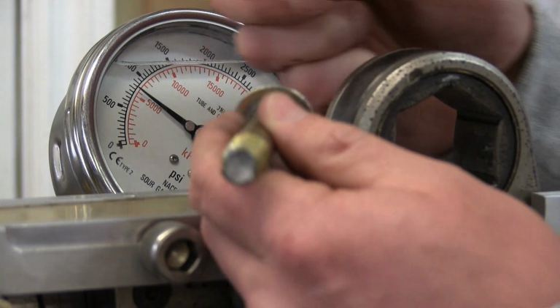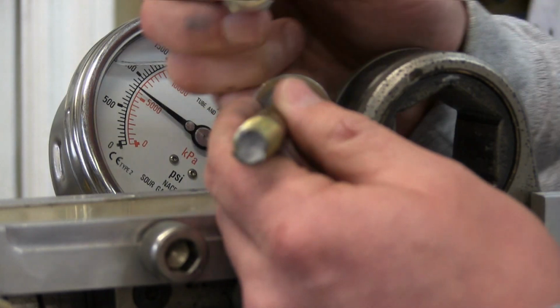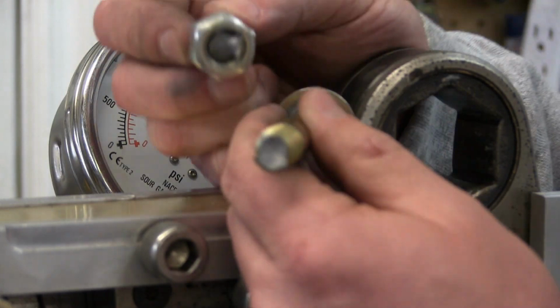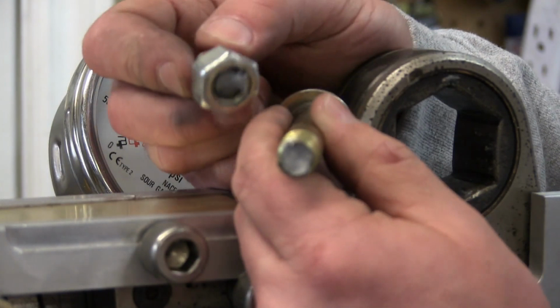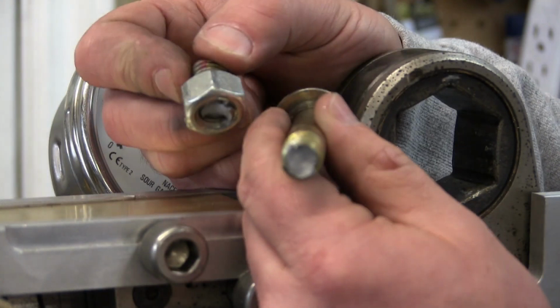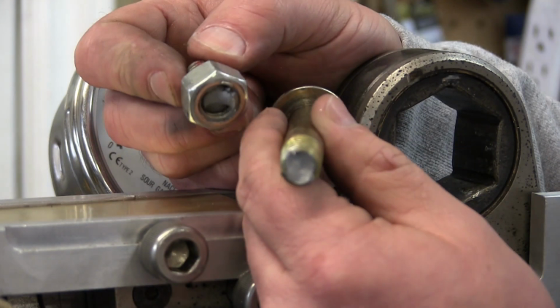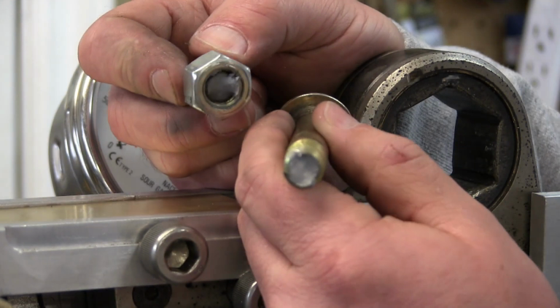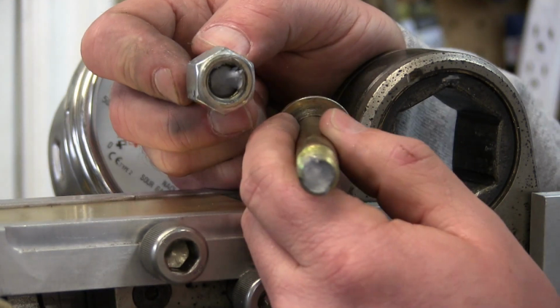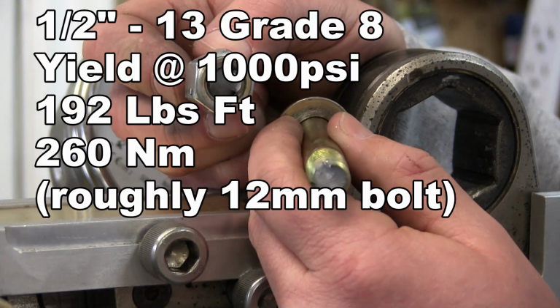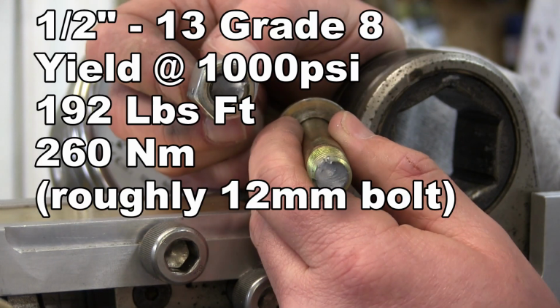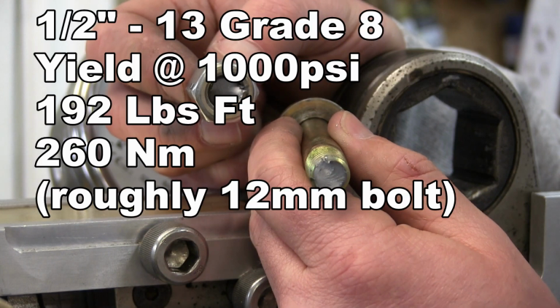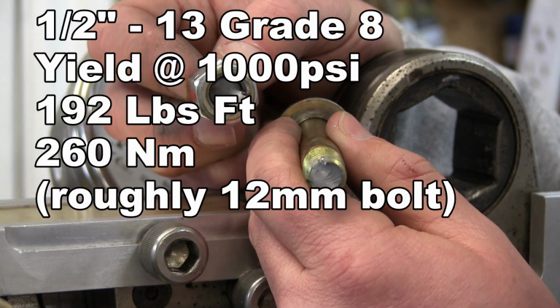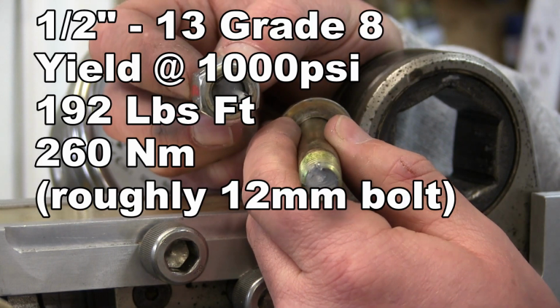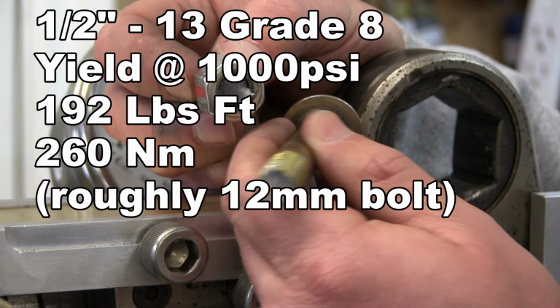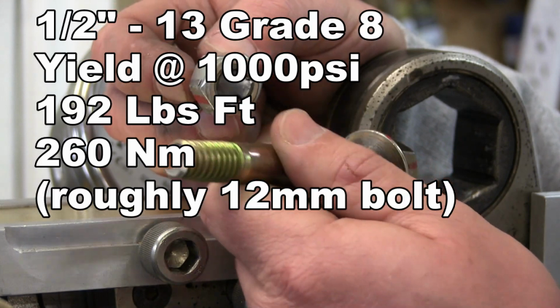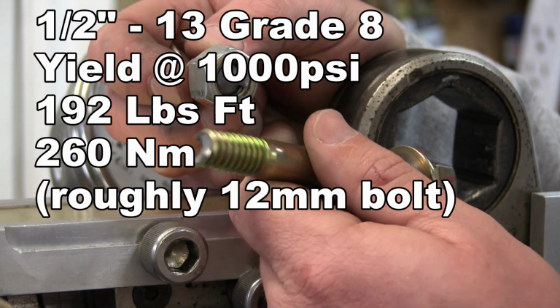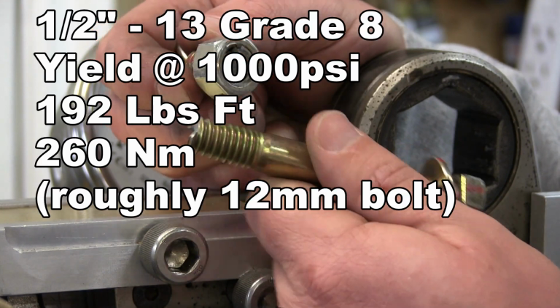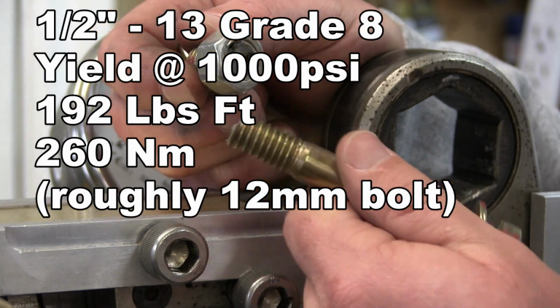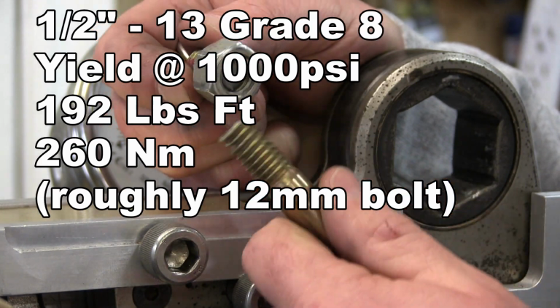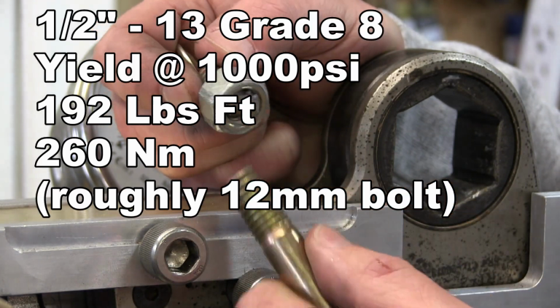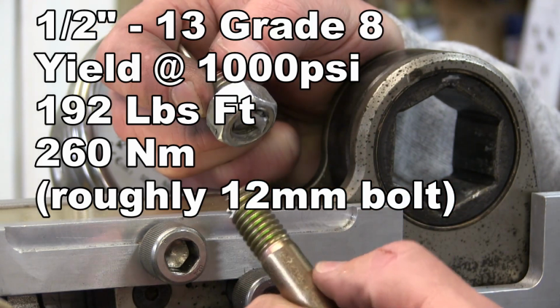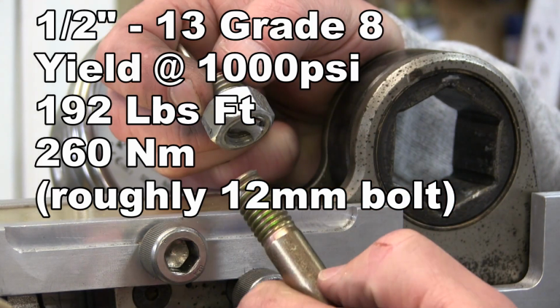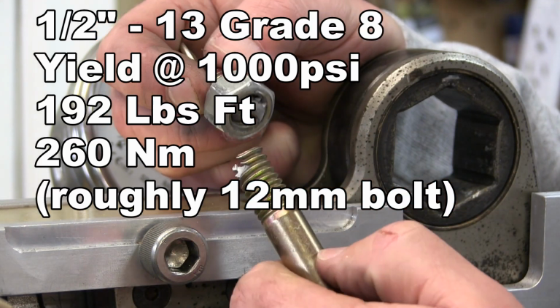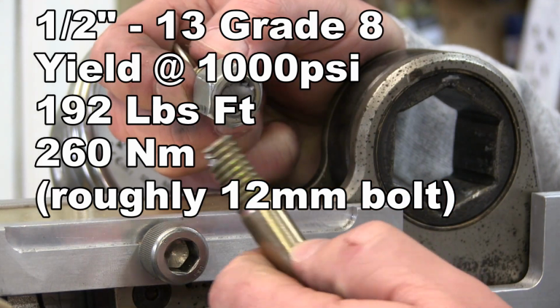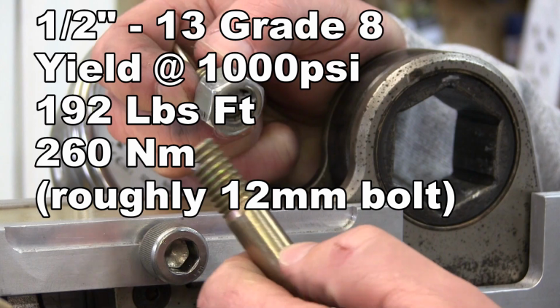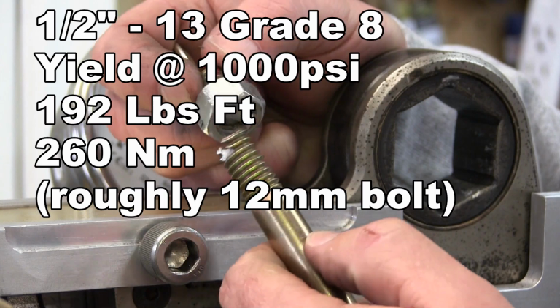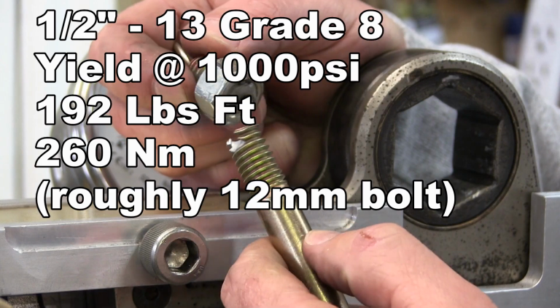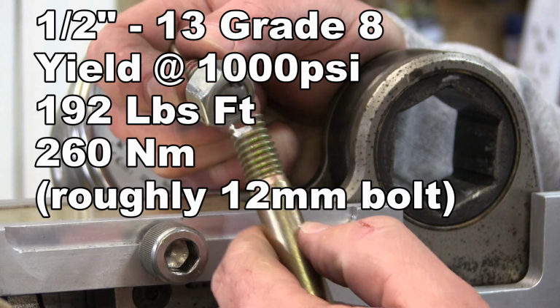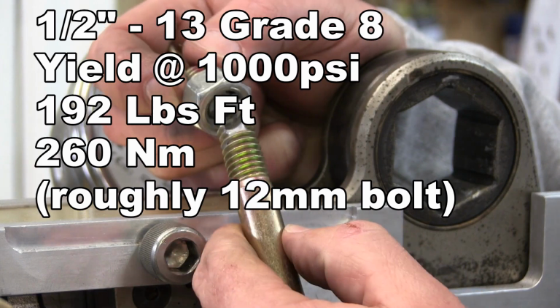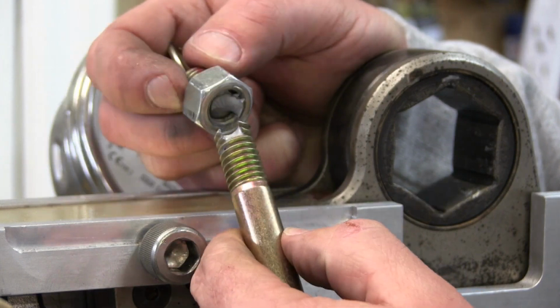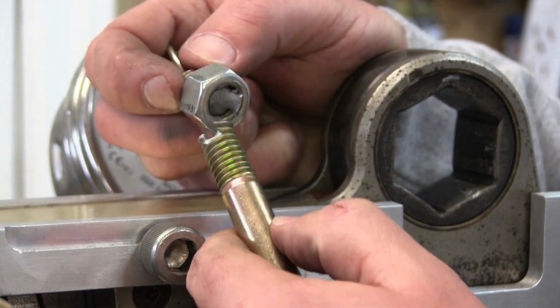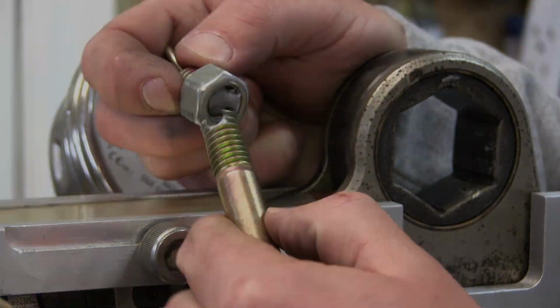There you go. It didn't take but a wee bit of torque to bust it — not too well less than 200 foot-pounds.